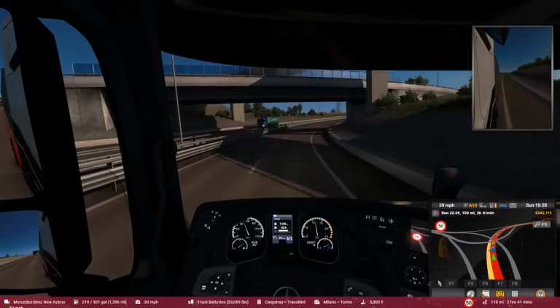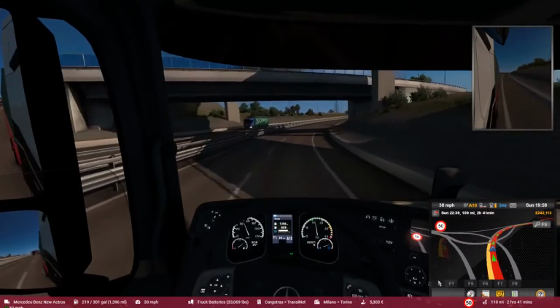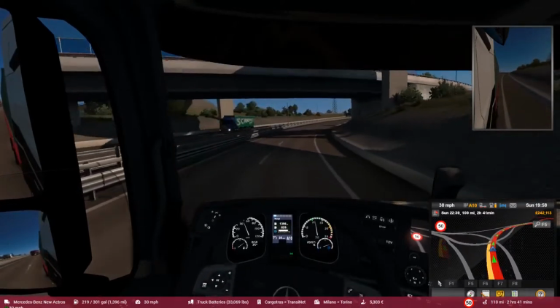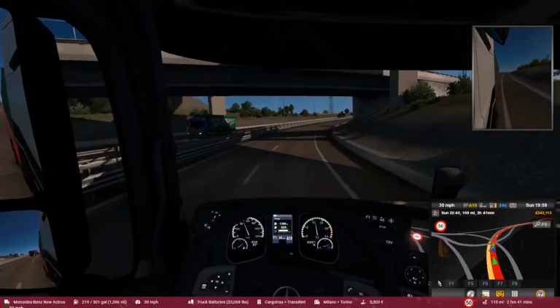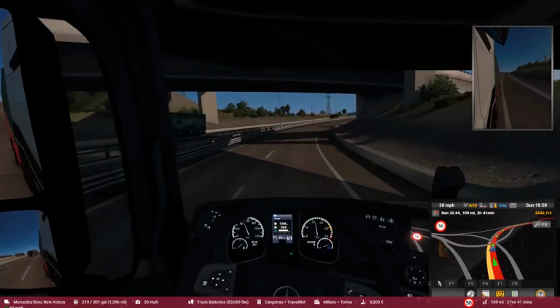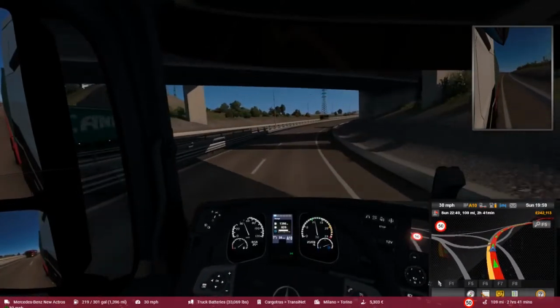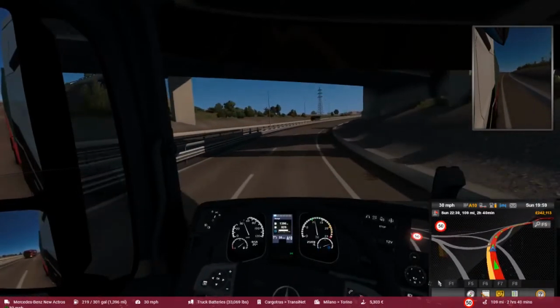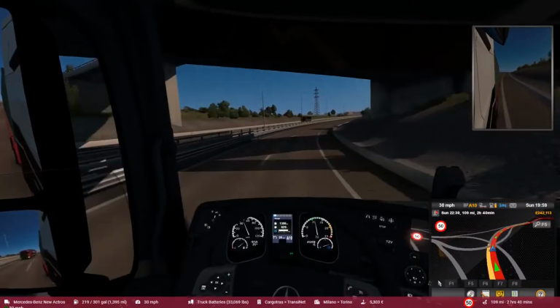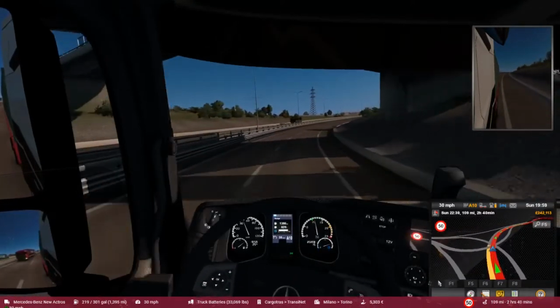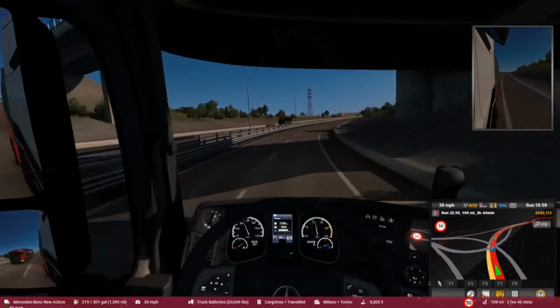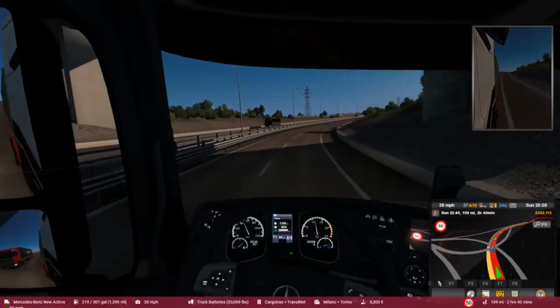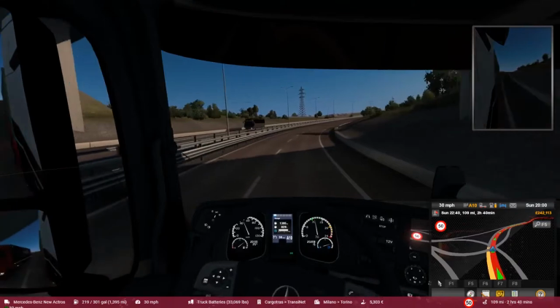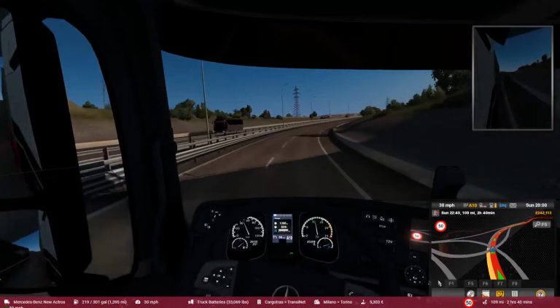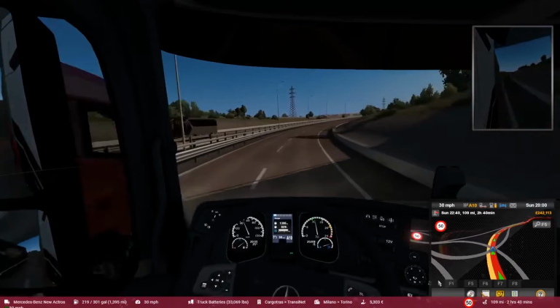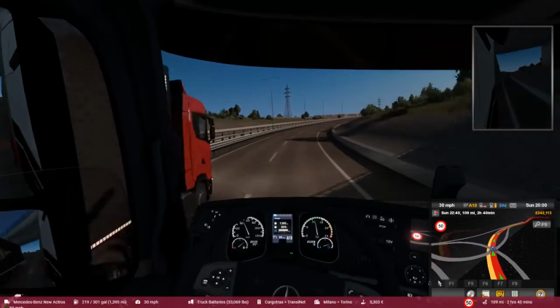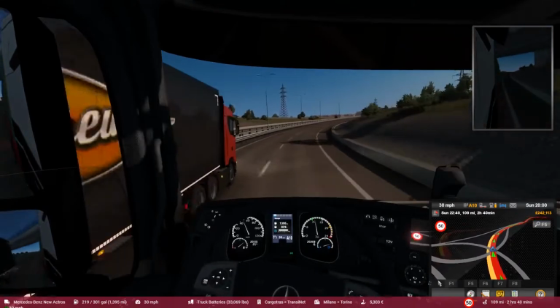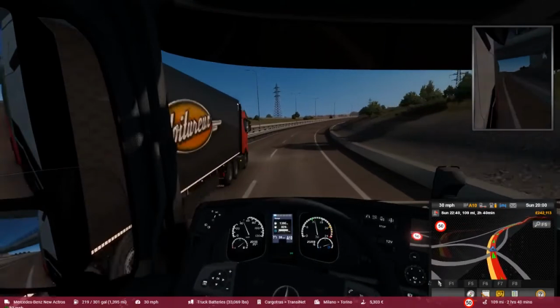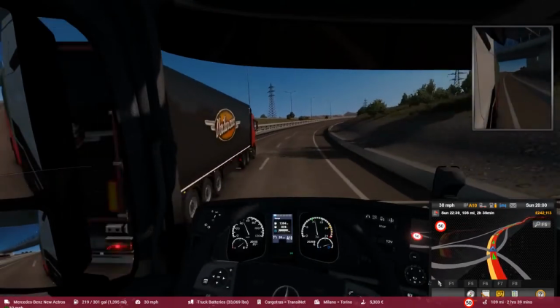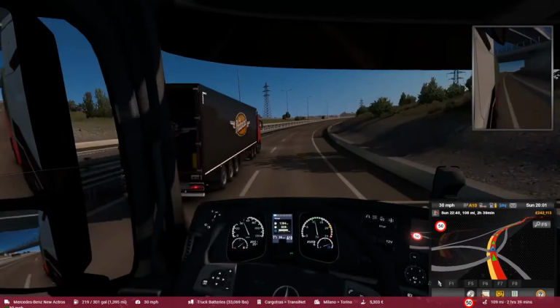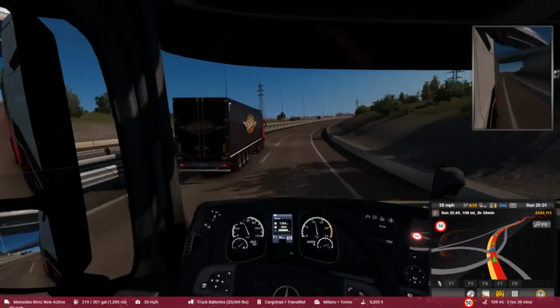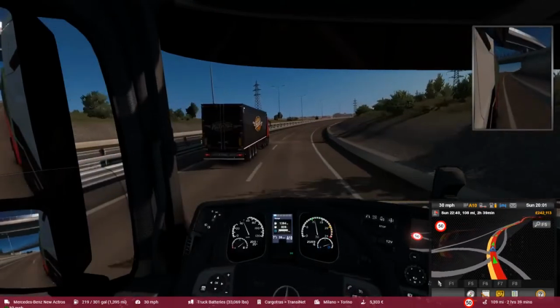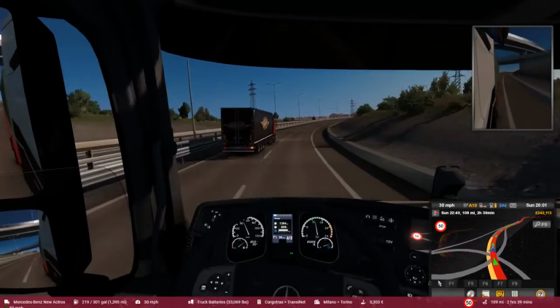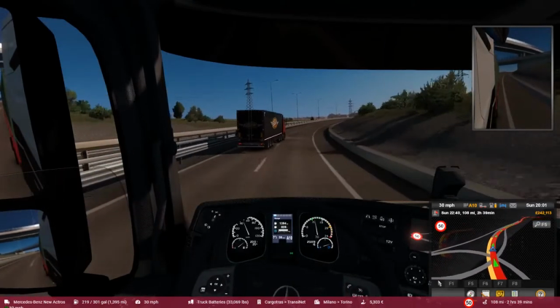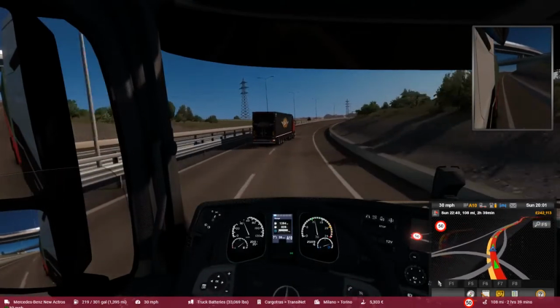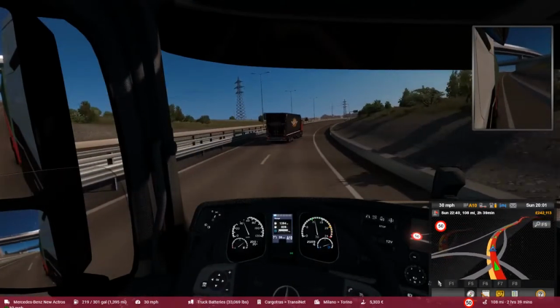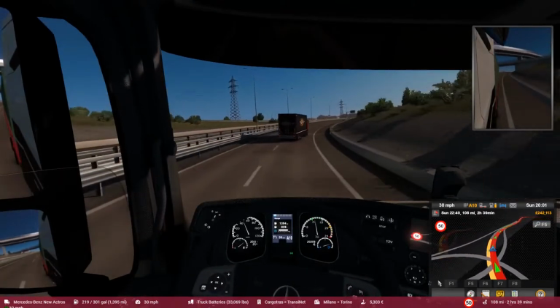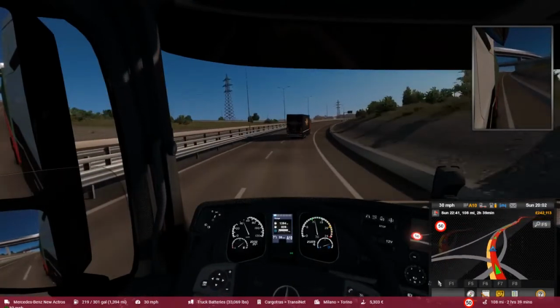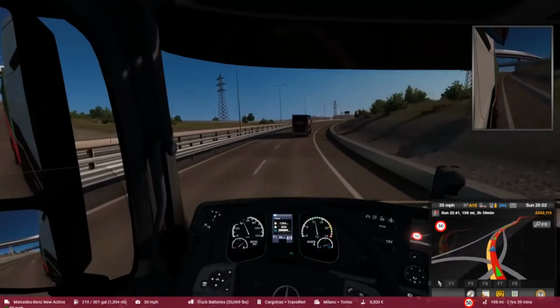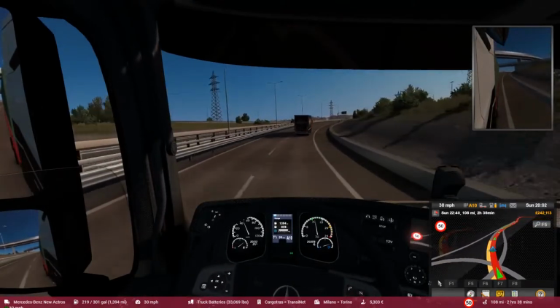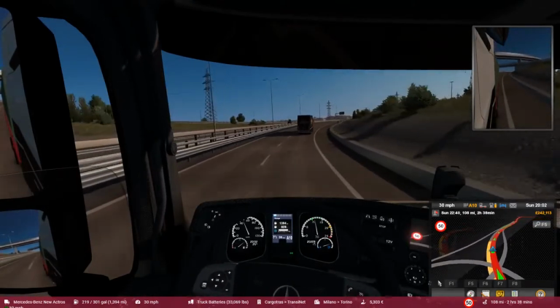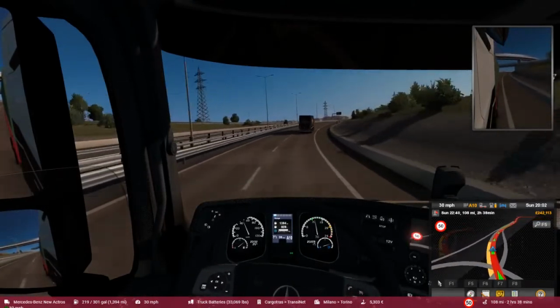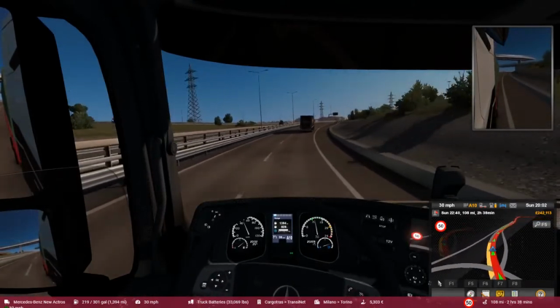As I usually do on one of these trips, I am going to slap that radio on and we are going to listen to some tunes.